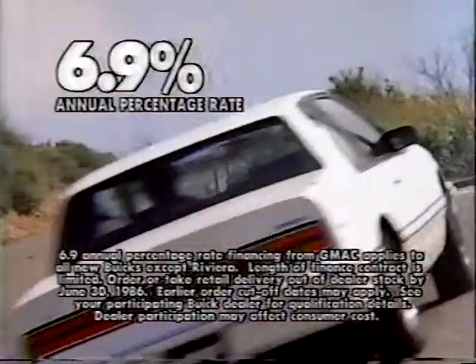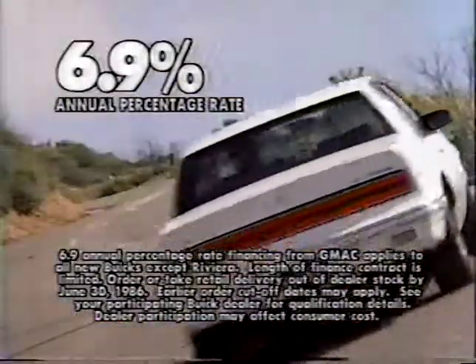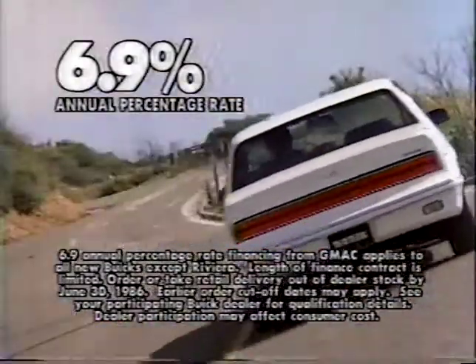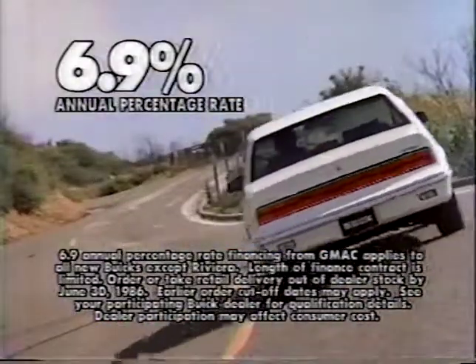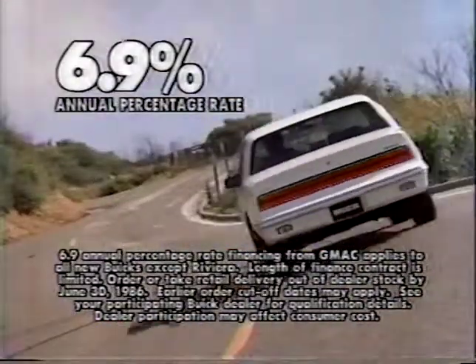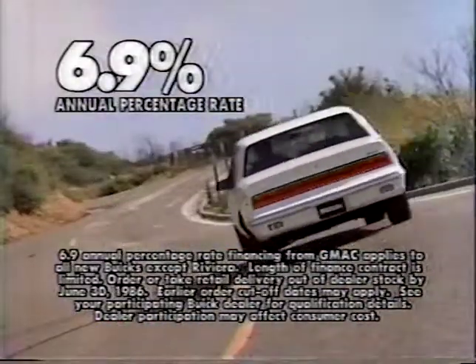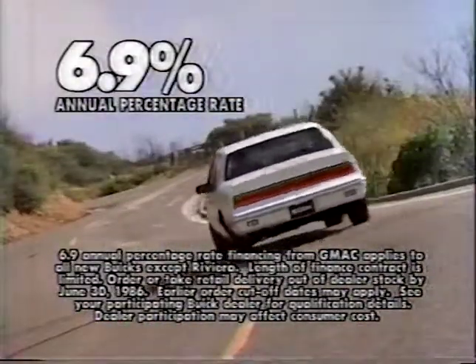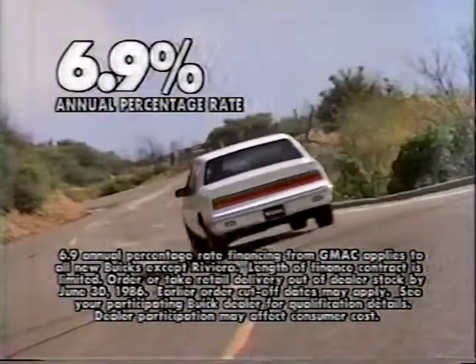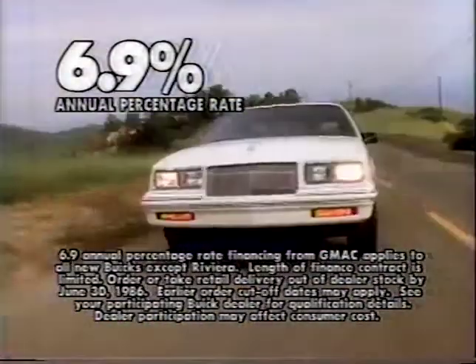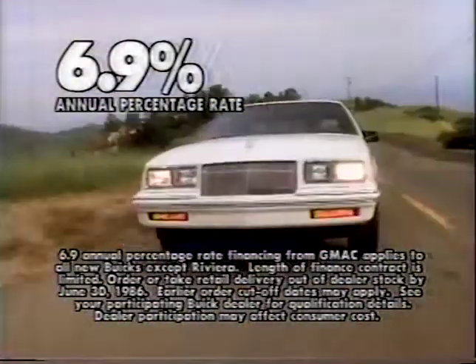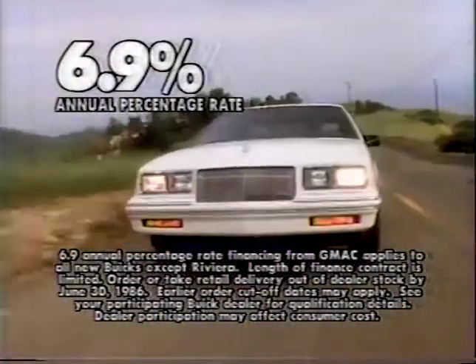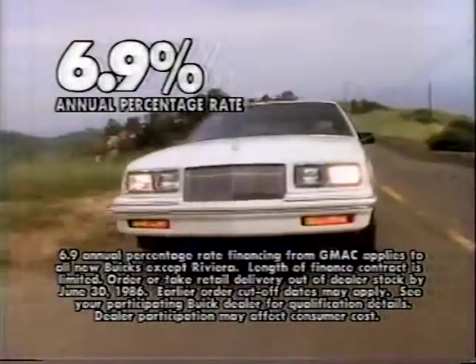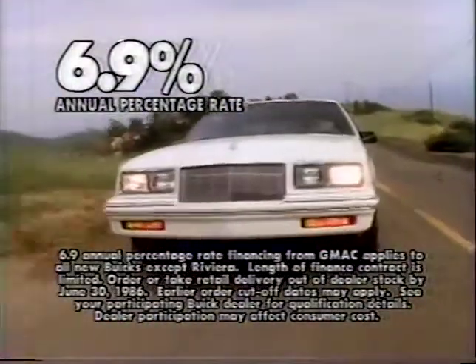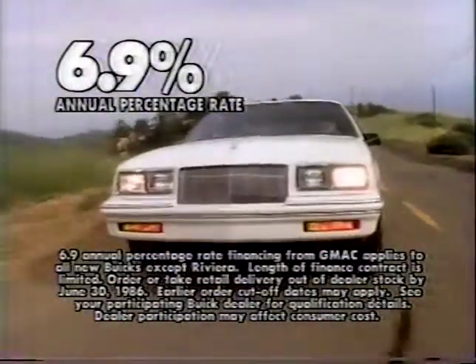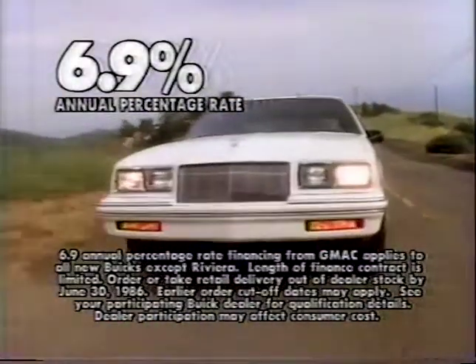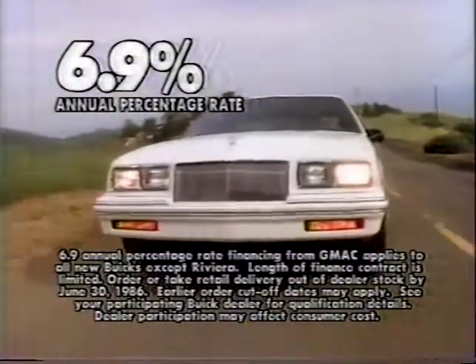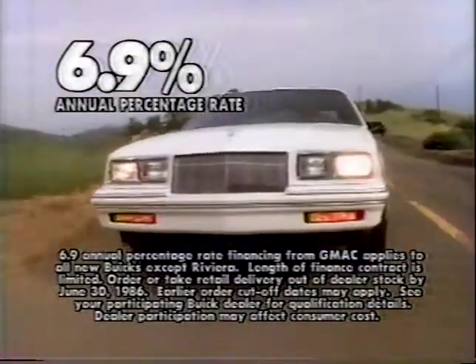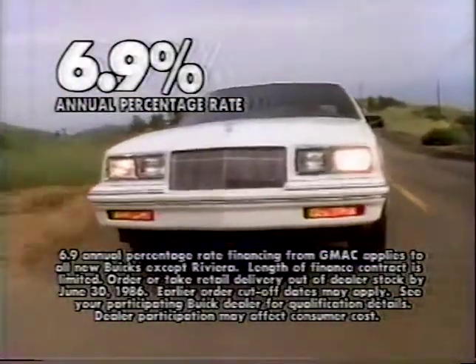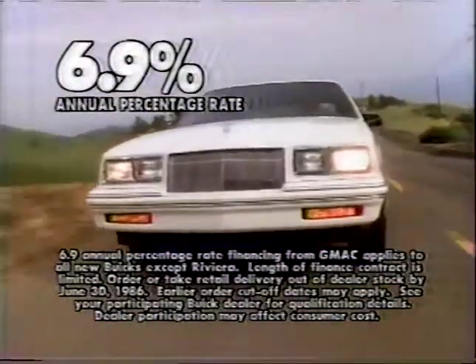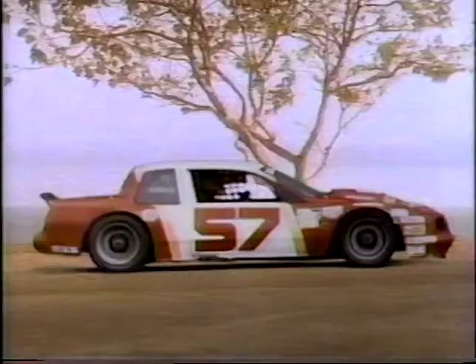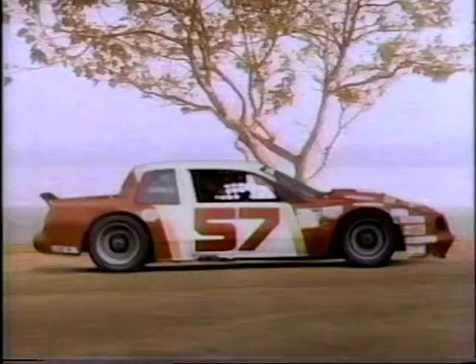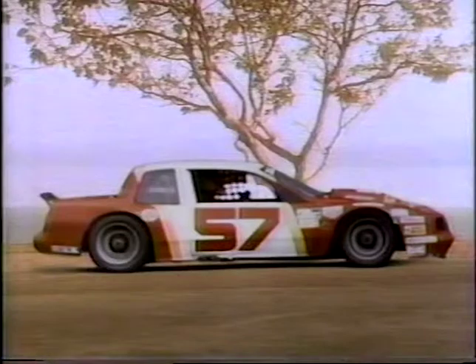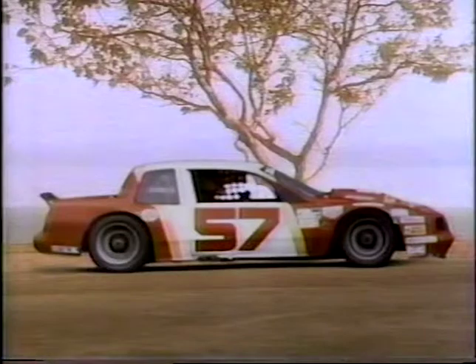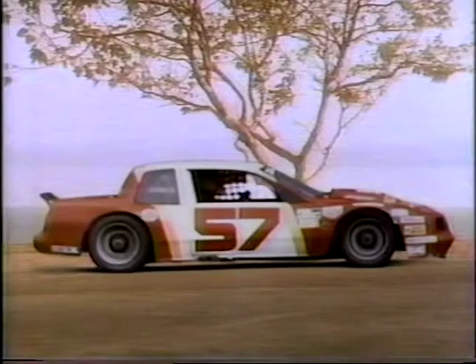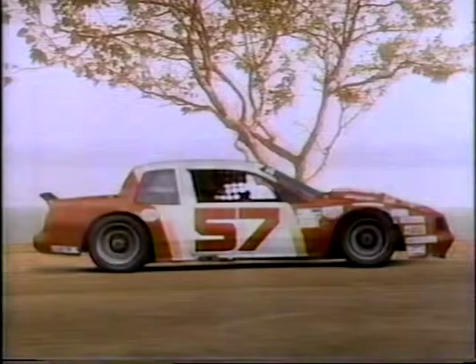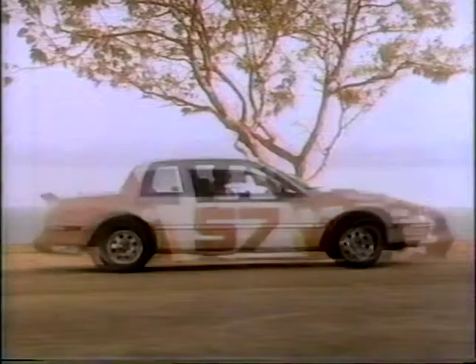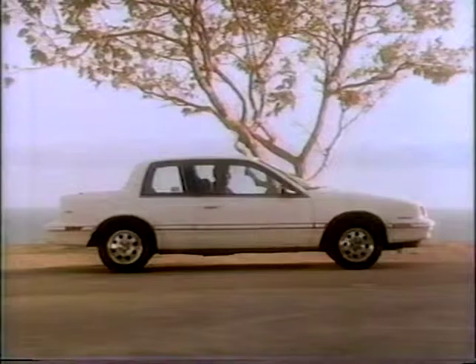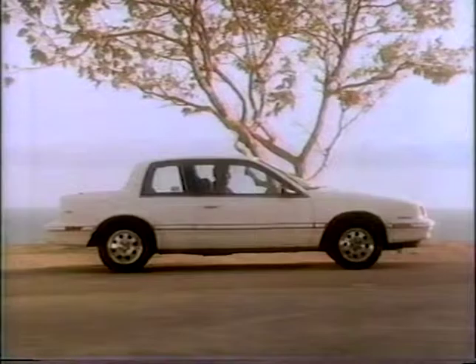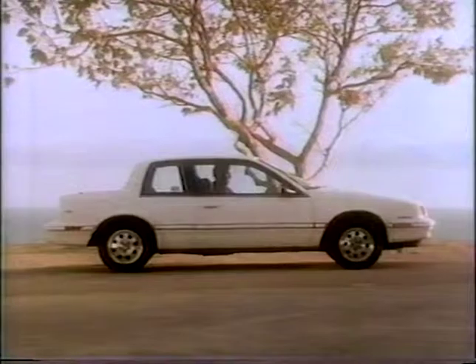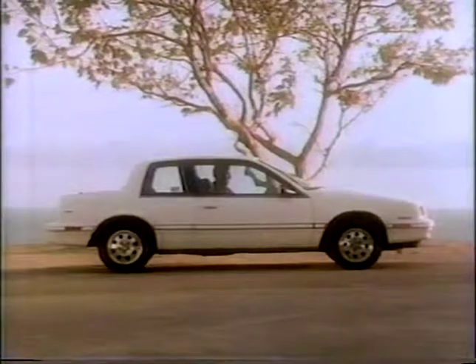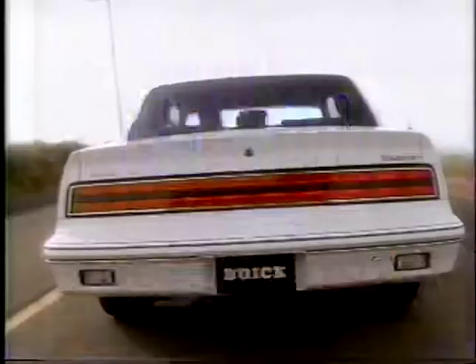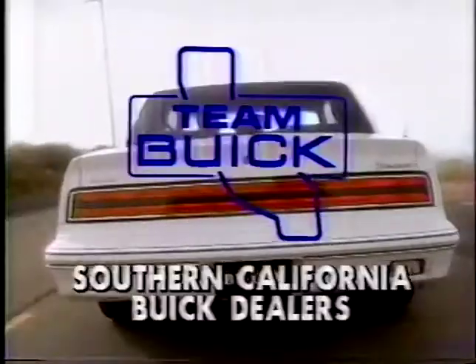Call it the Somerset SE. Only at your California Buick dealers. There's a lot of this in every one of these.